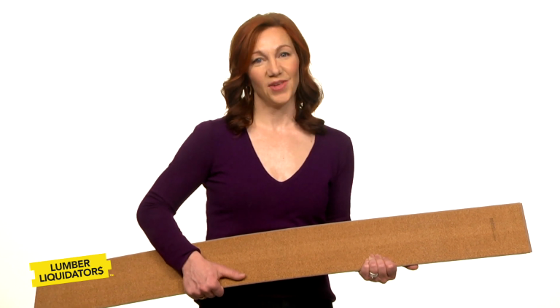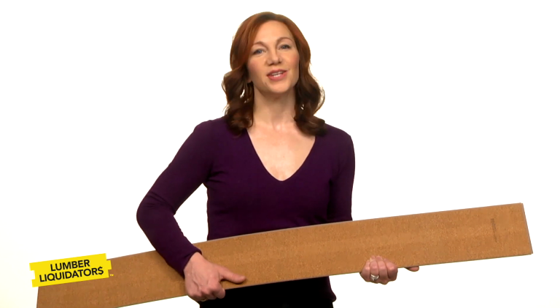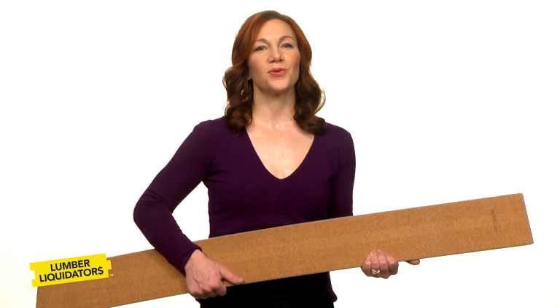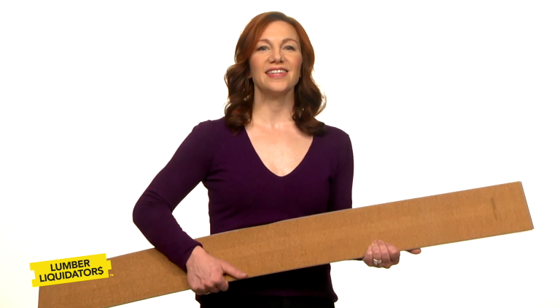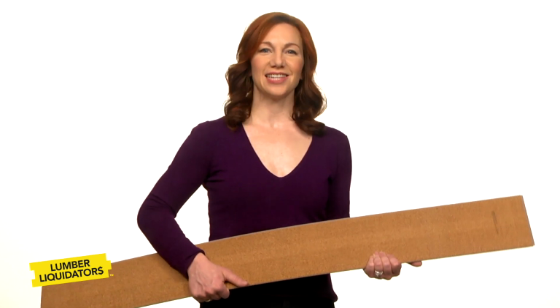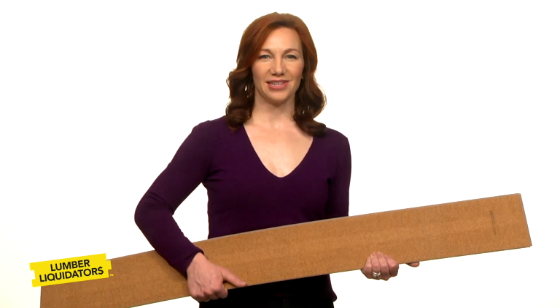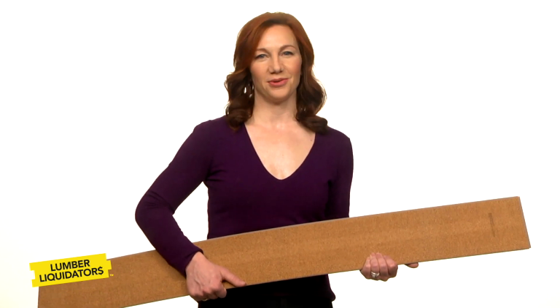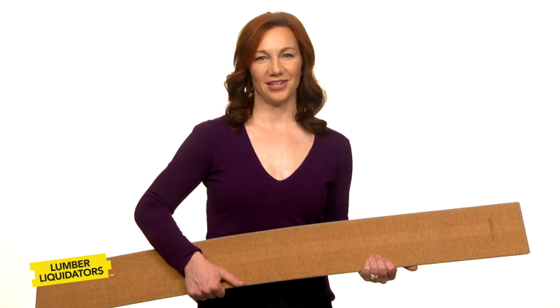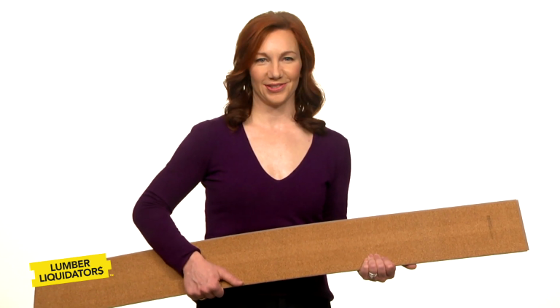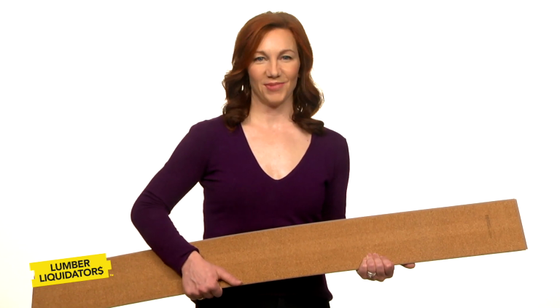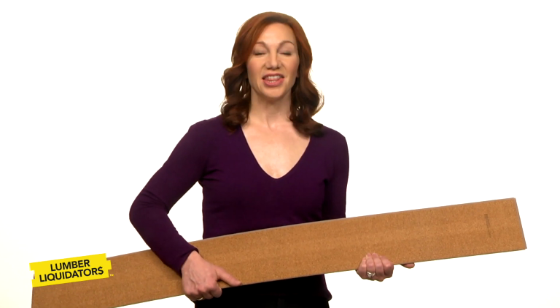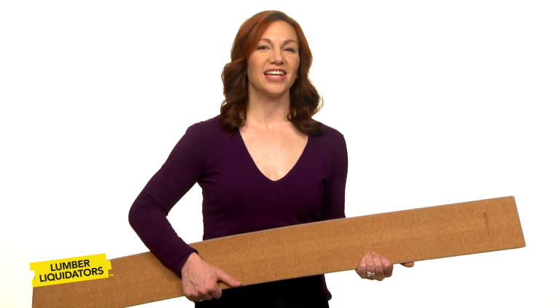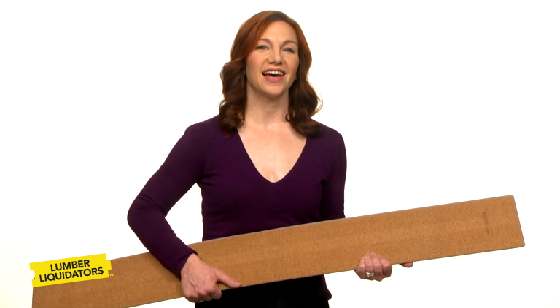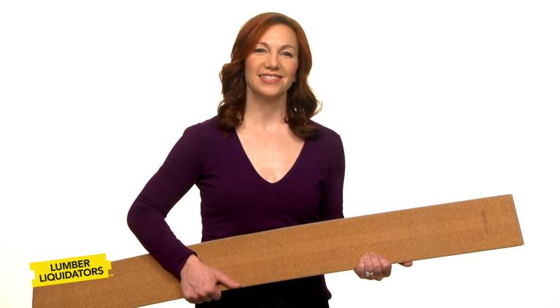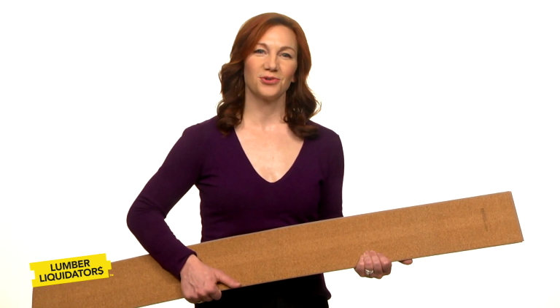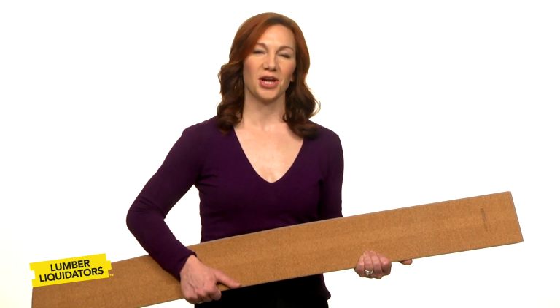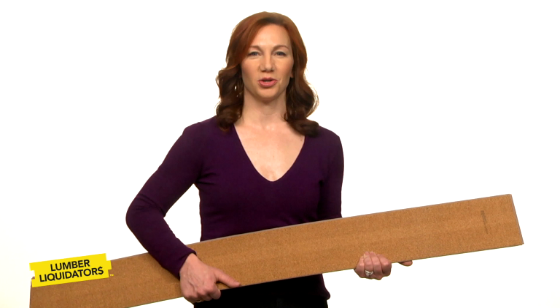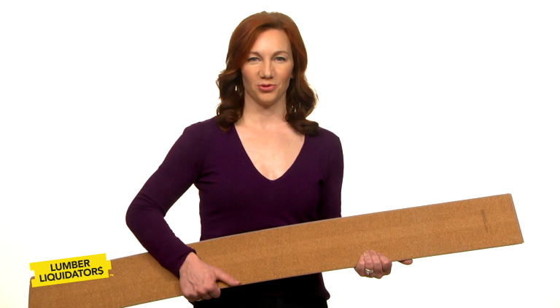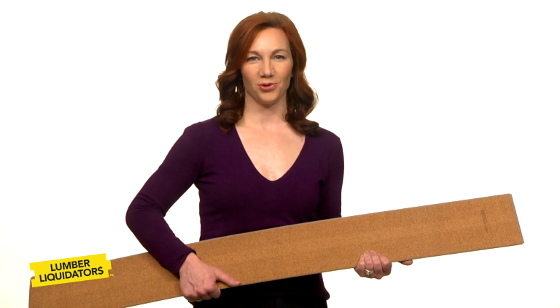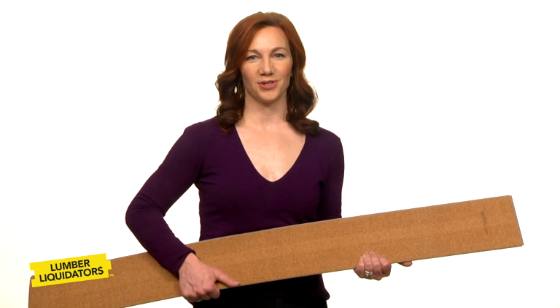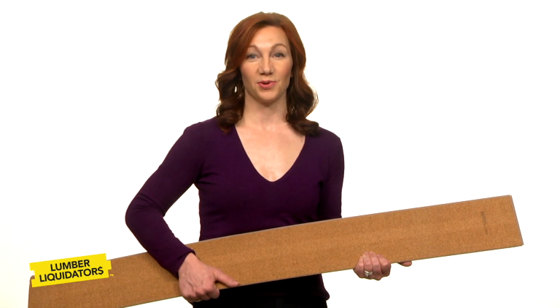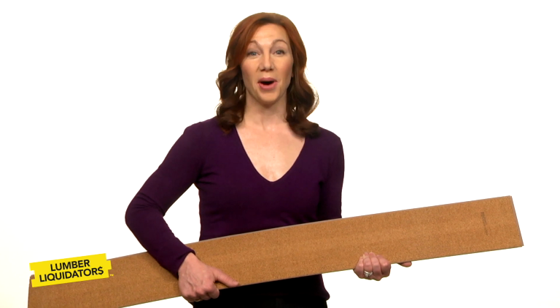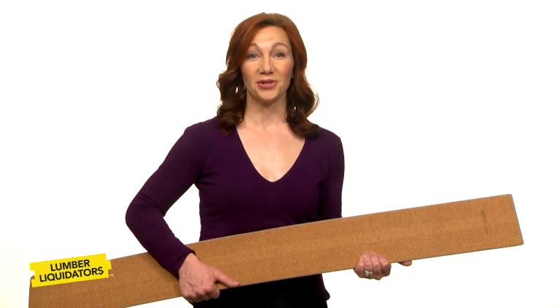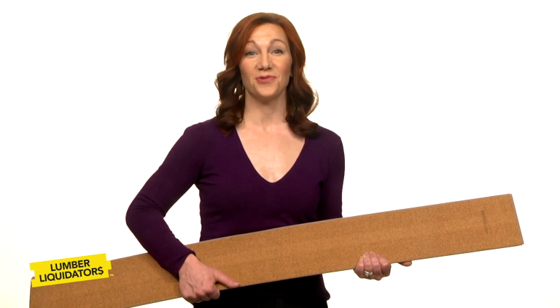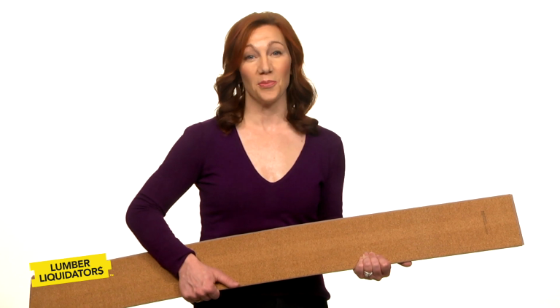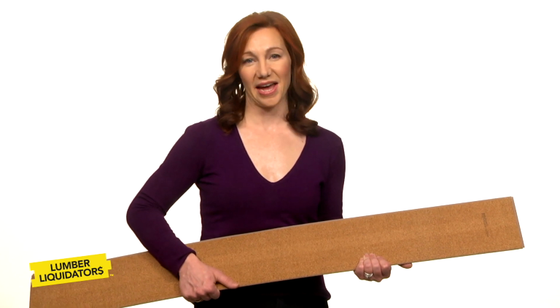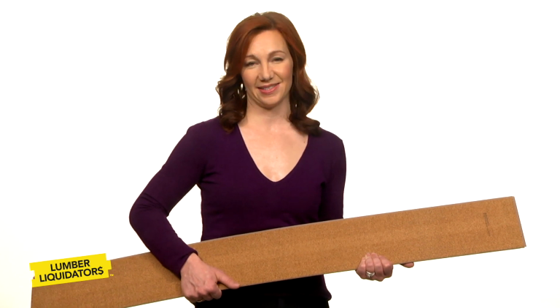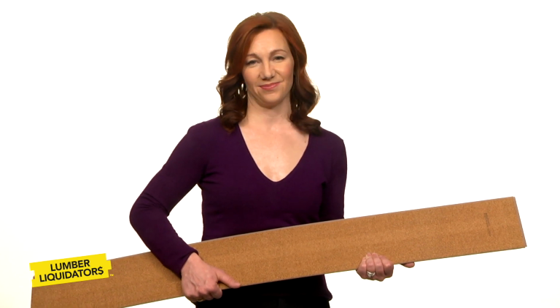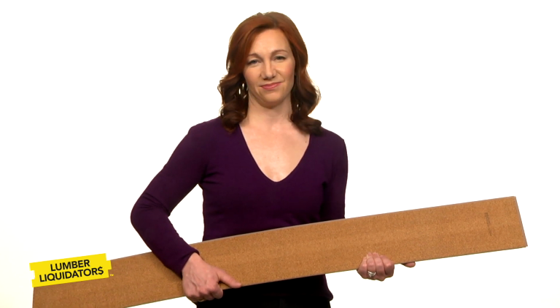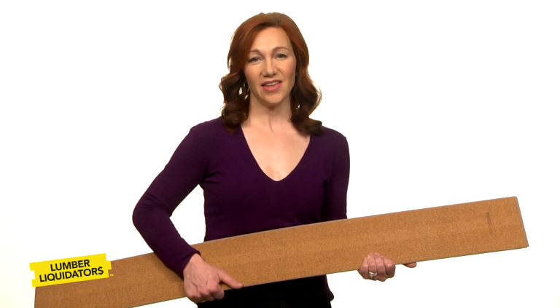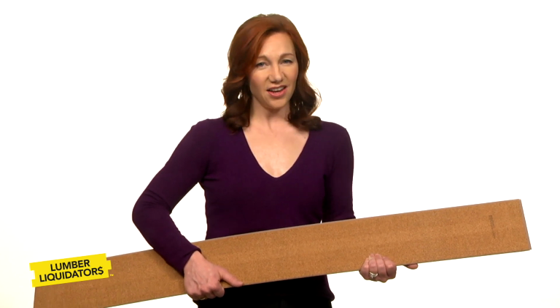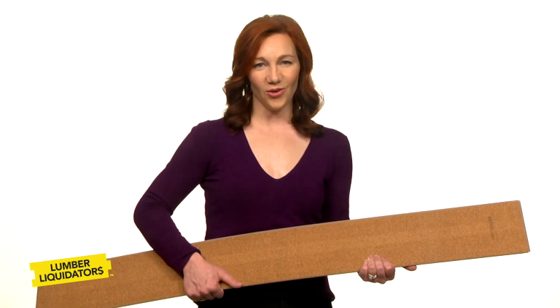So get to Lumber Liquidators. They've got tons of great waterproof floors with modern foam pads. And they know — they're the experts.